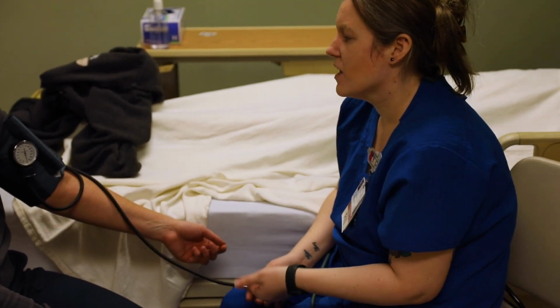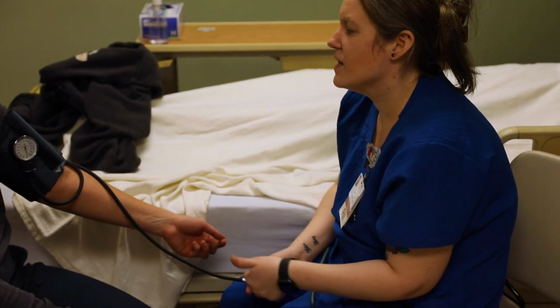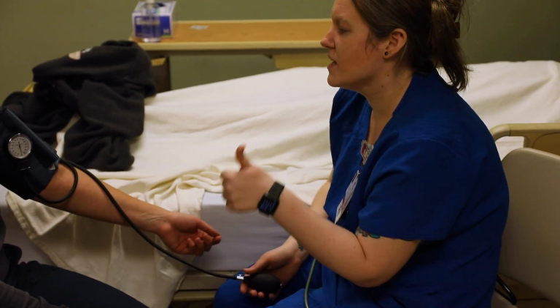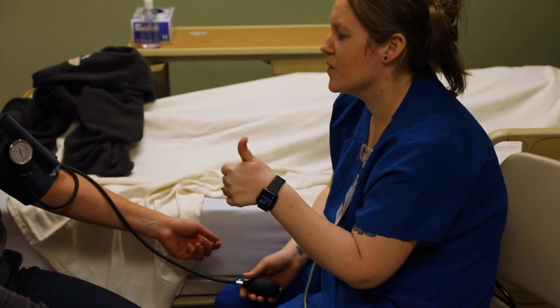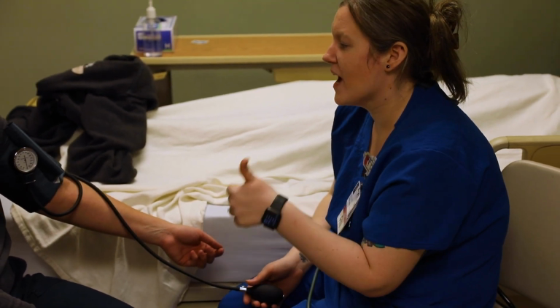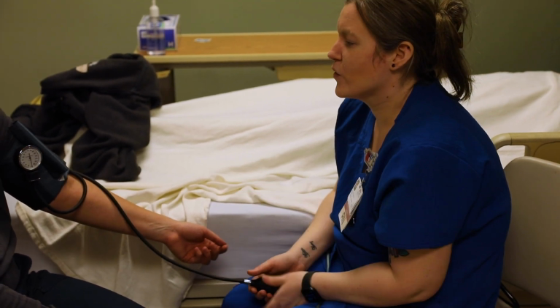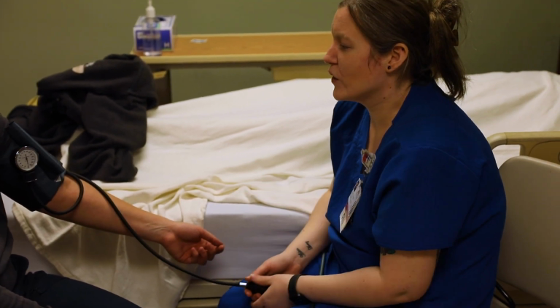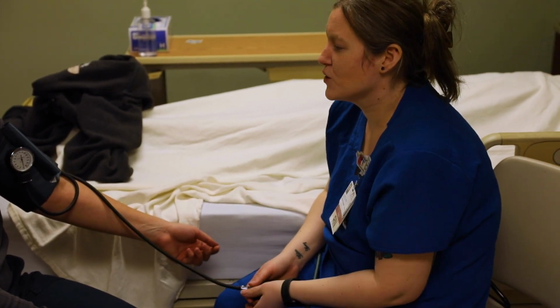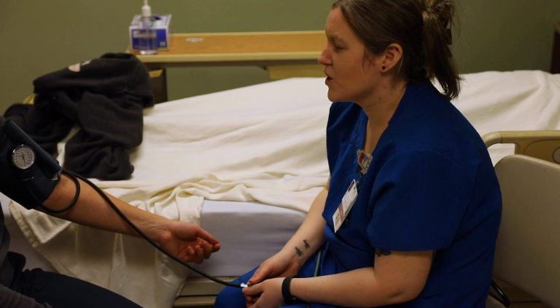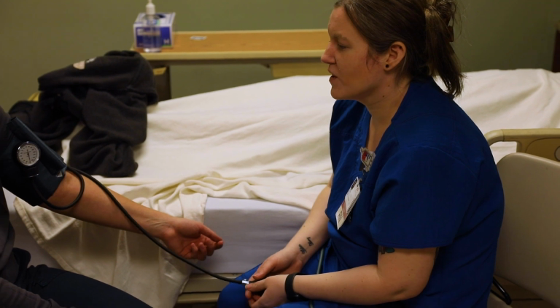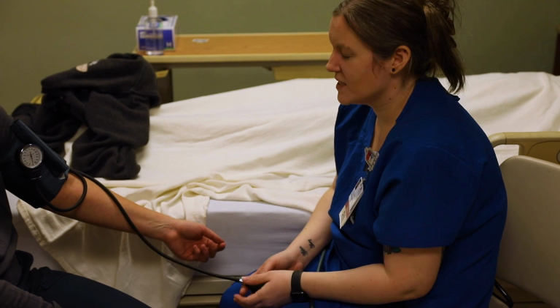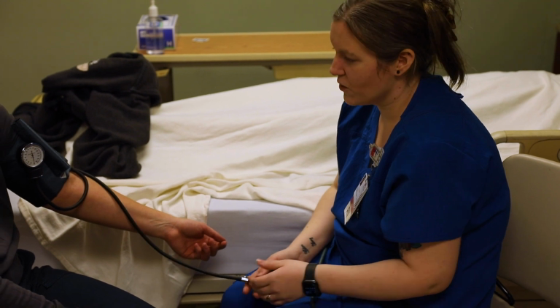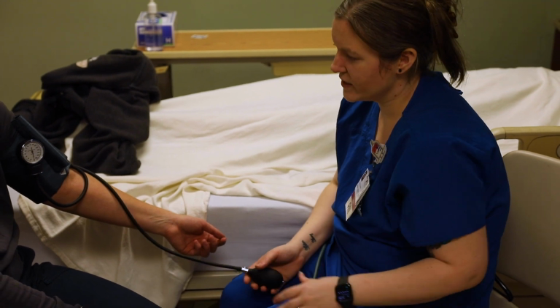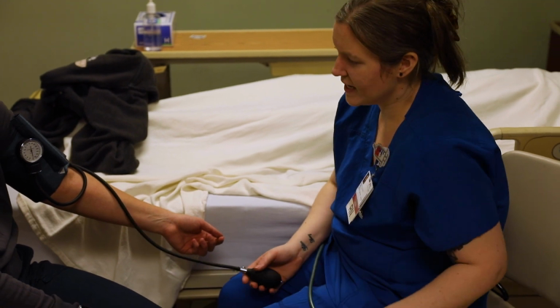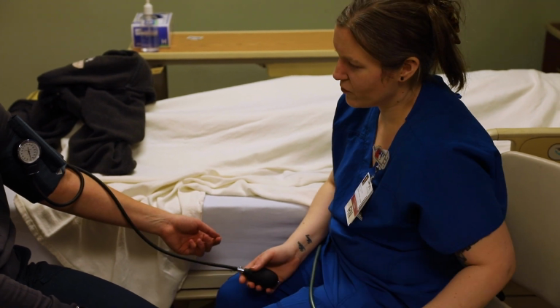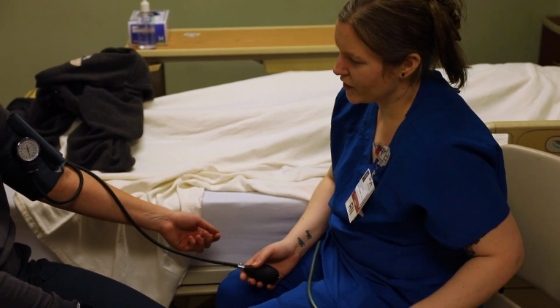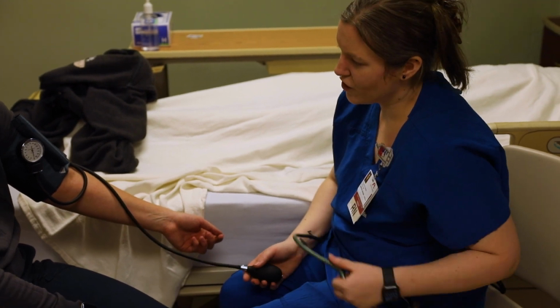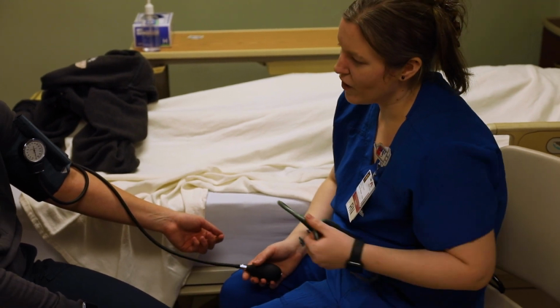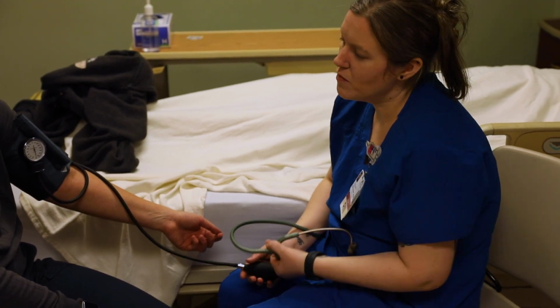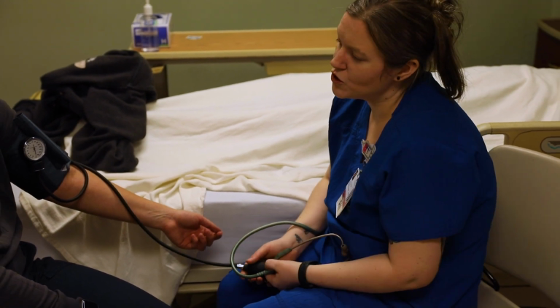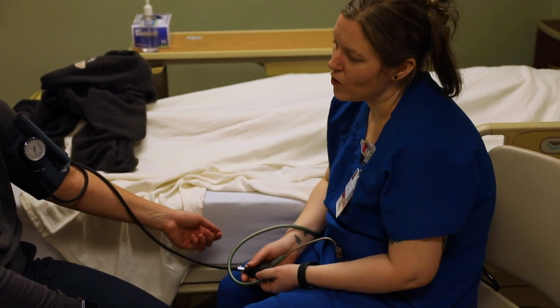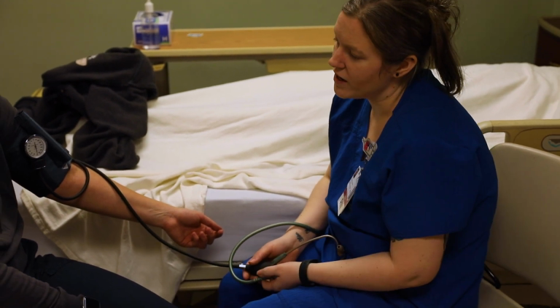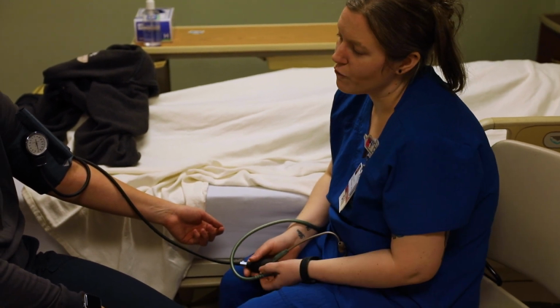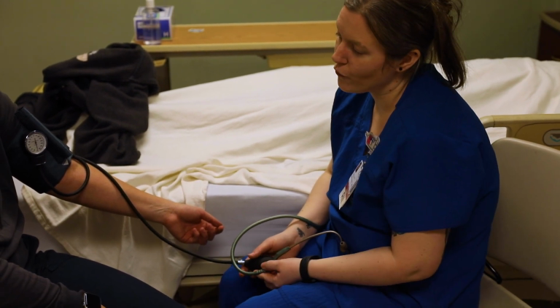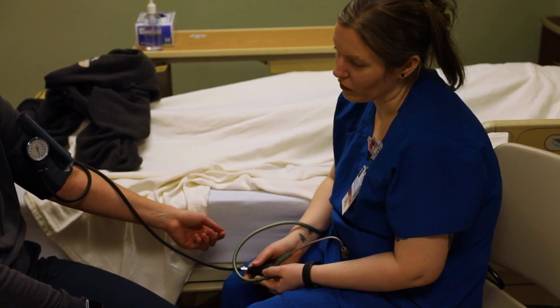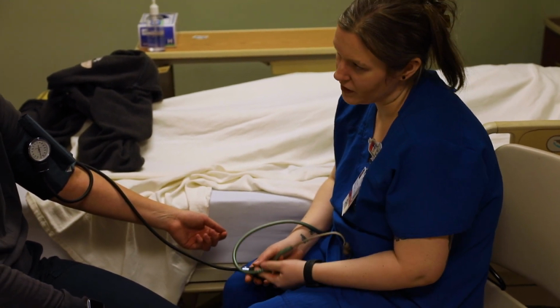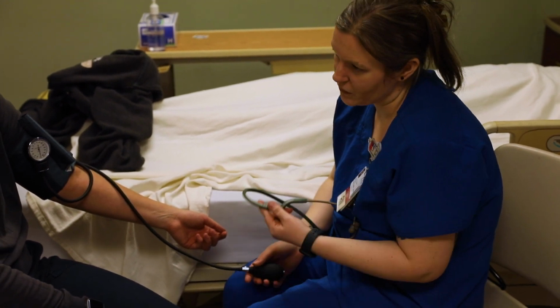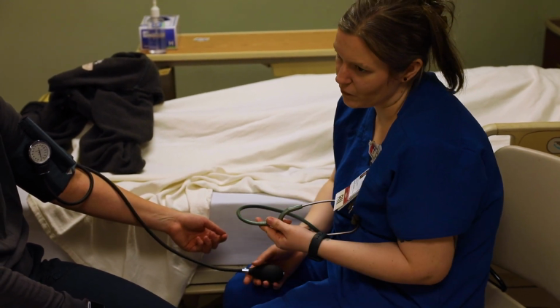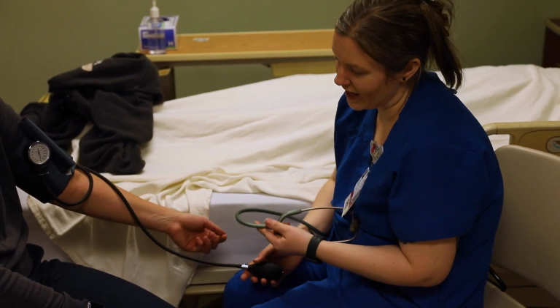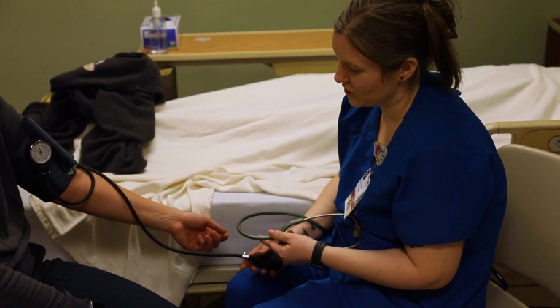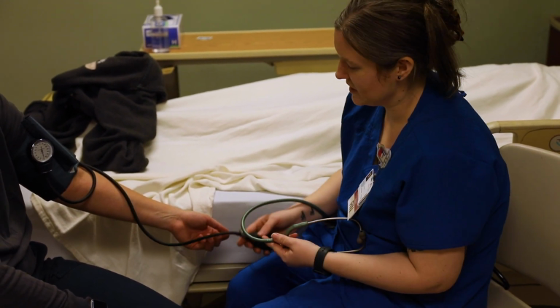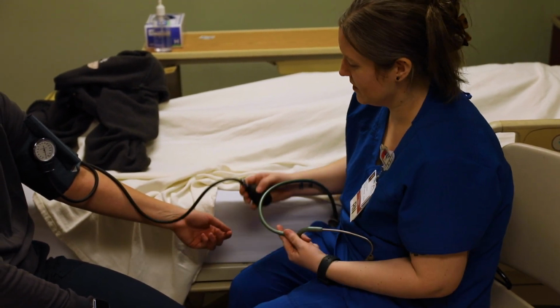And then I'm going to add 30. So starting at 110, we're going to go up to 140 when we actually listen.